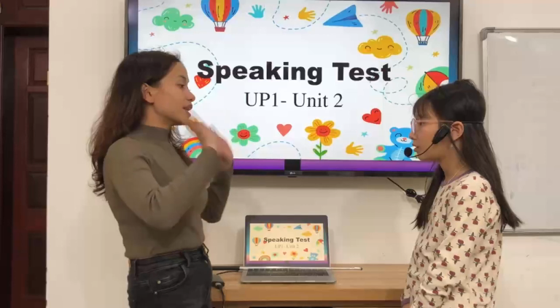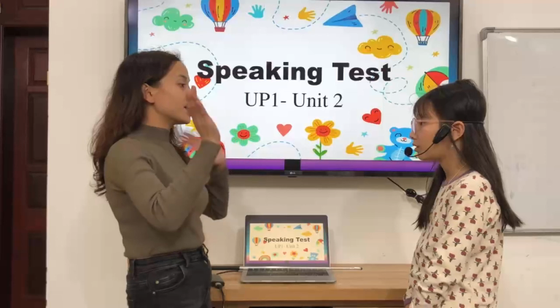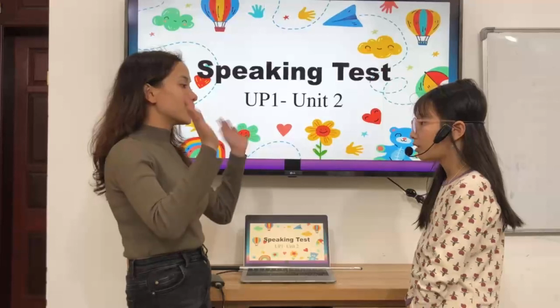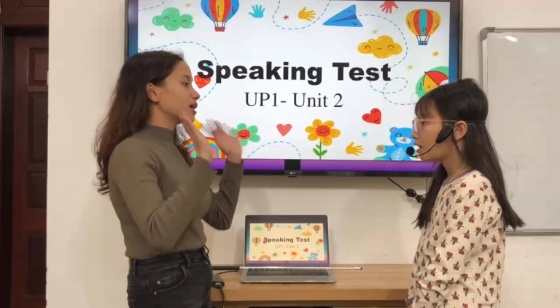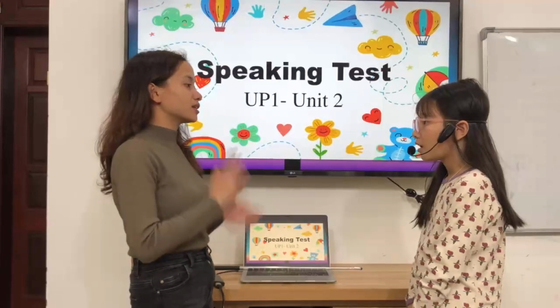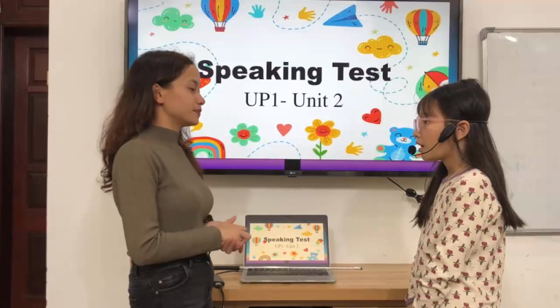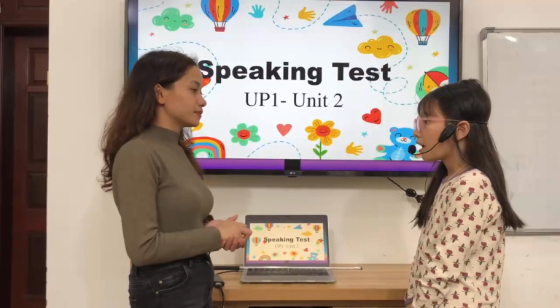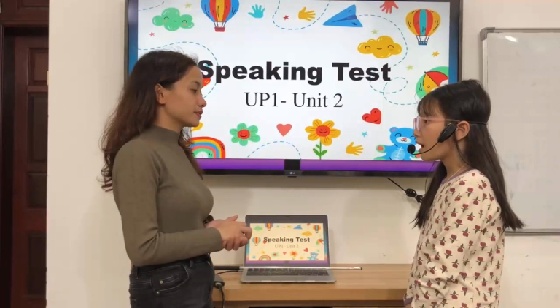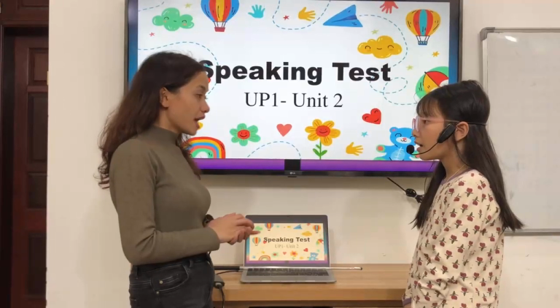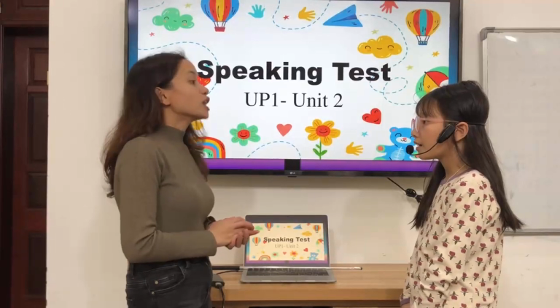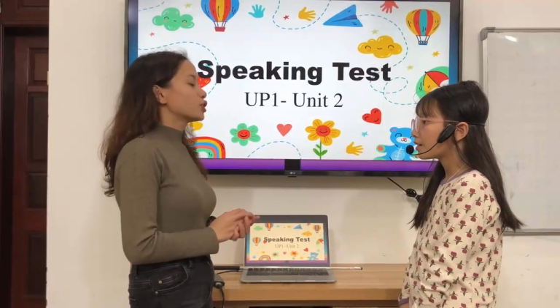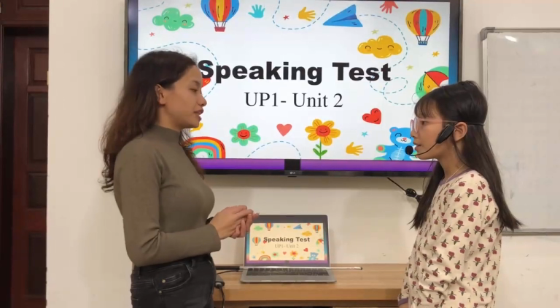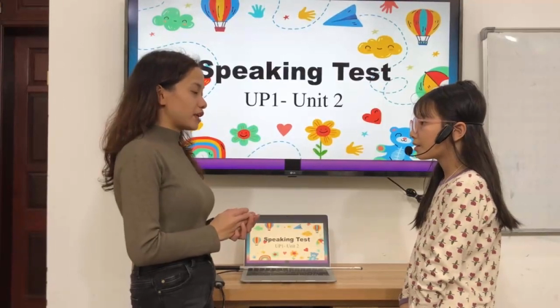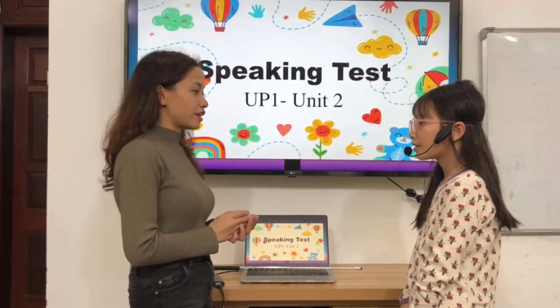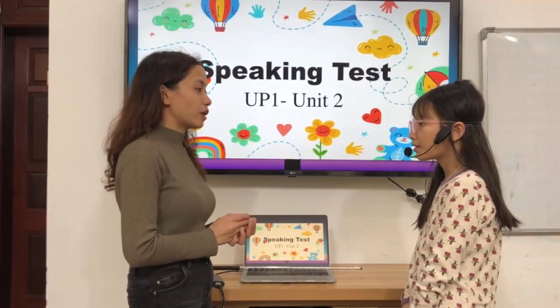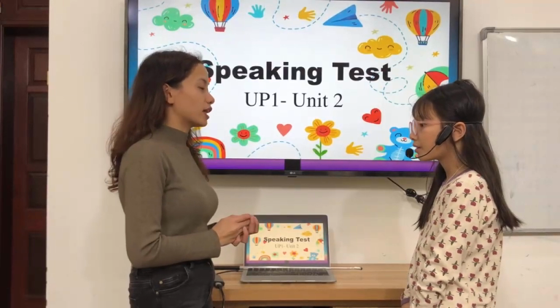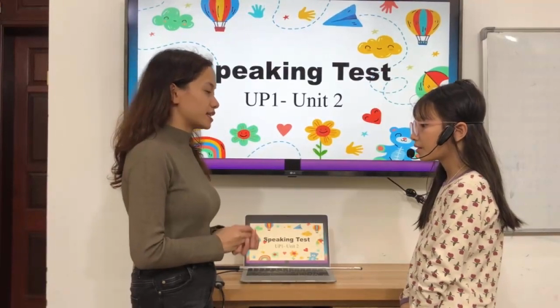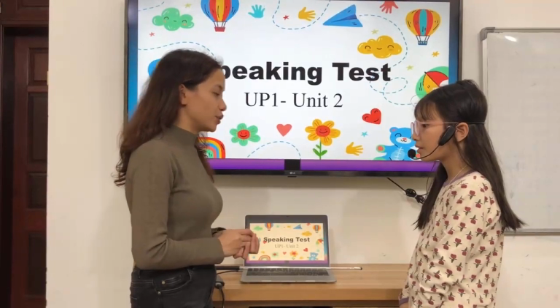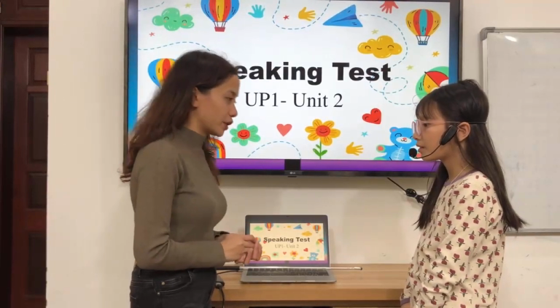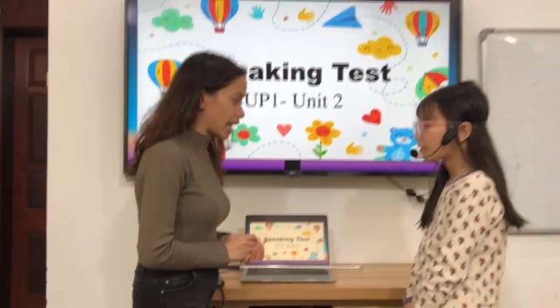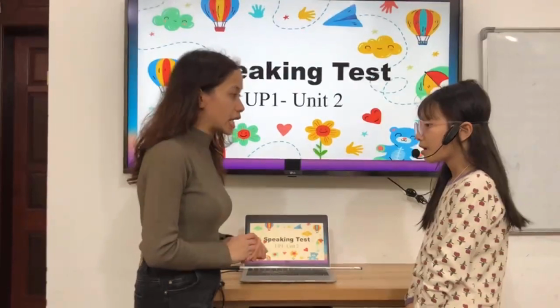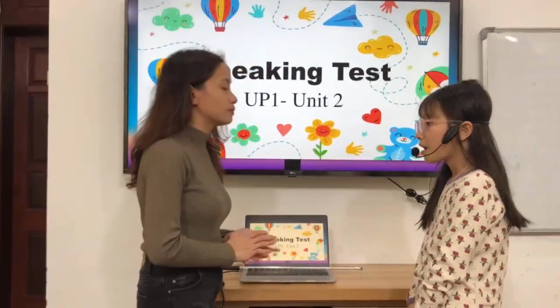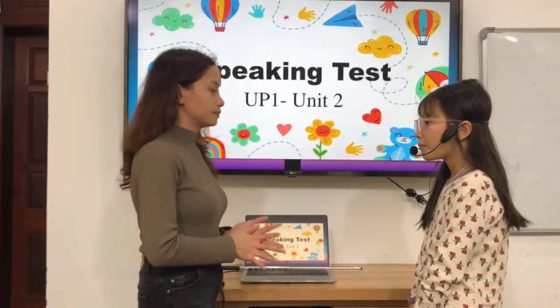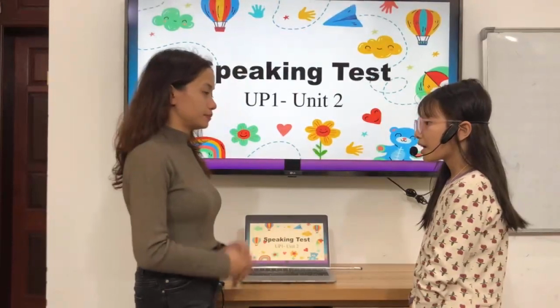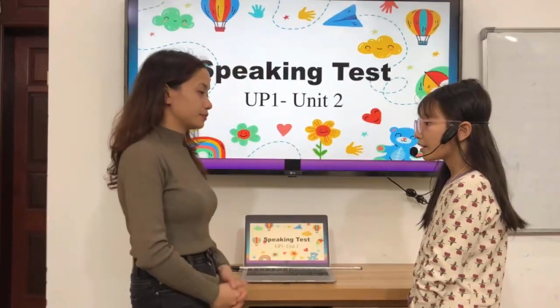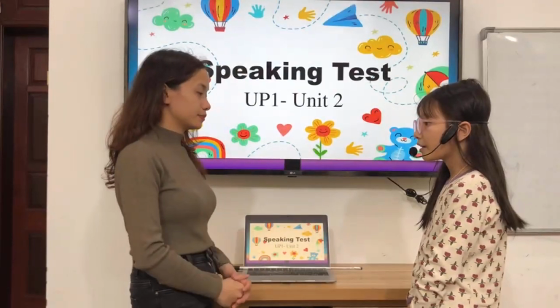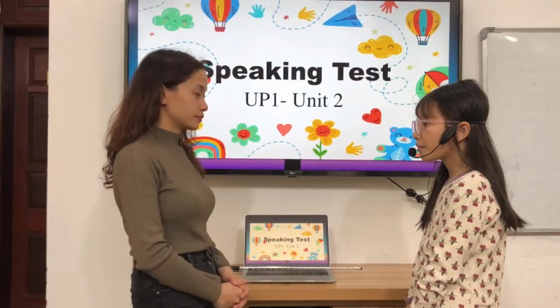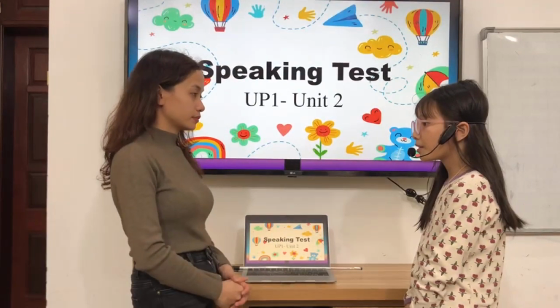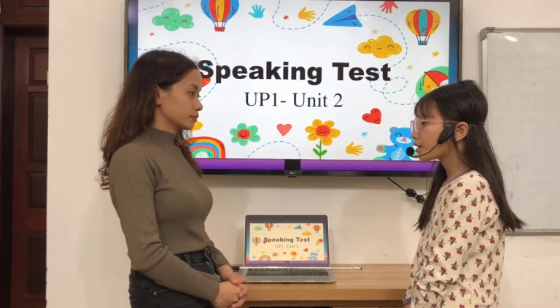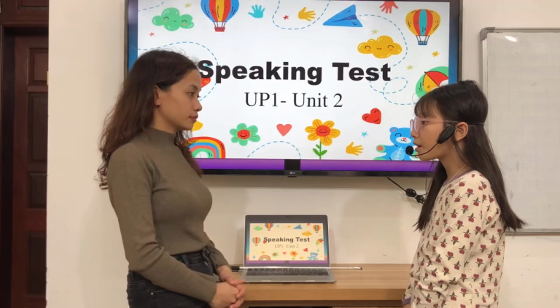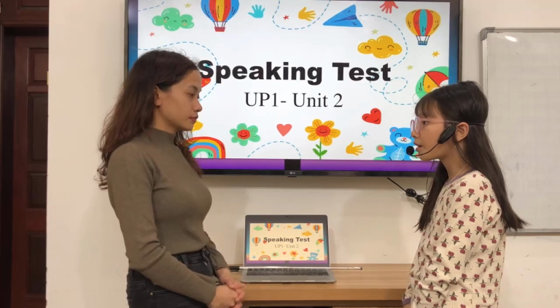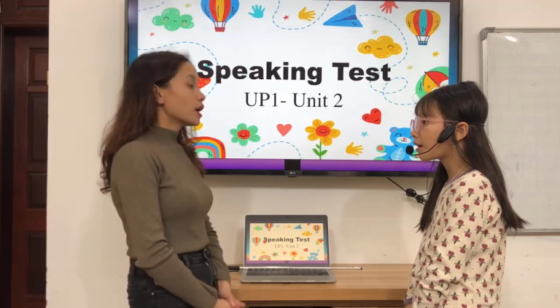Hello. Hi. Good evening. What is your name? My name is Karan.